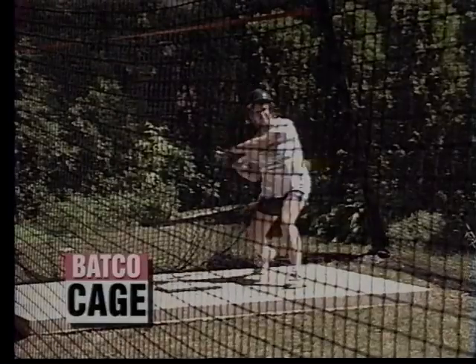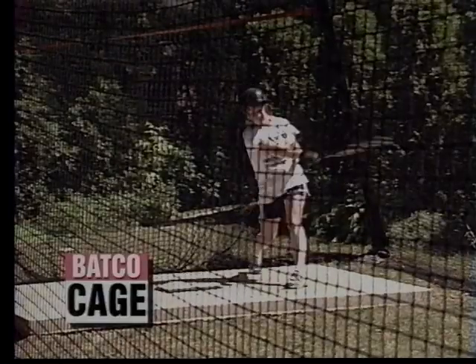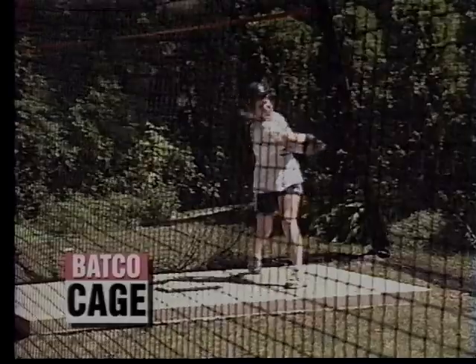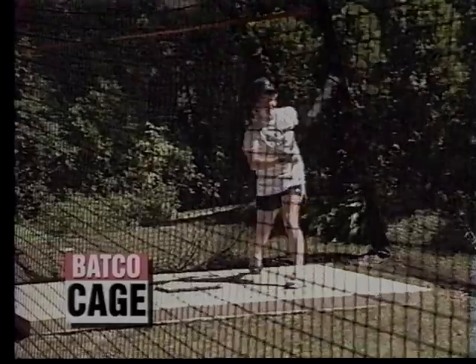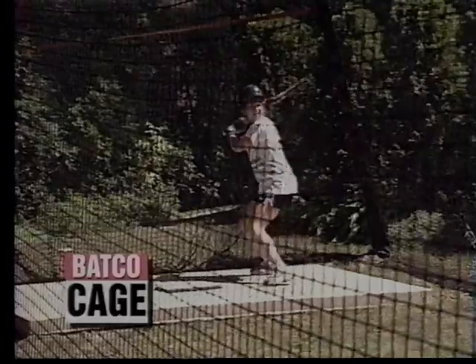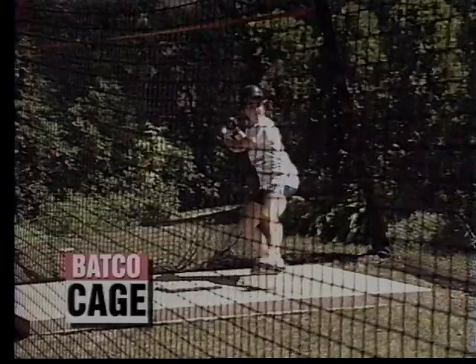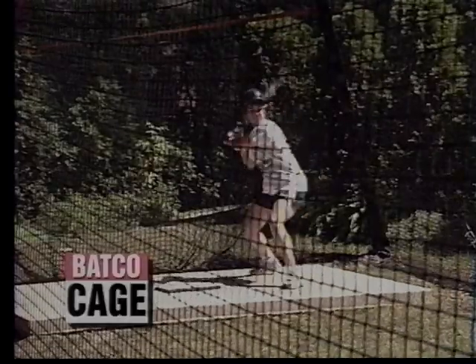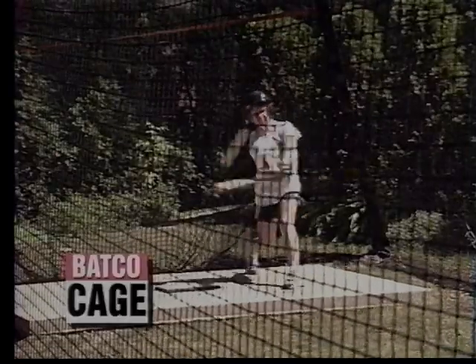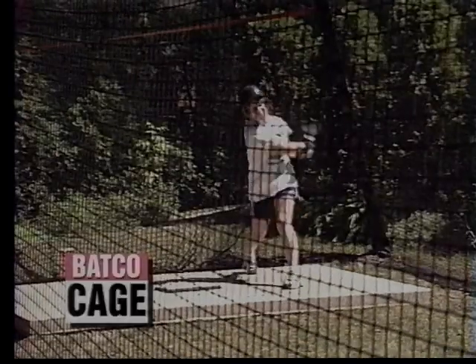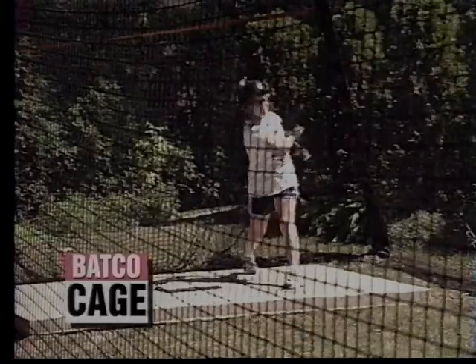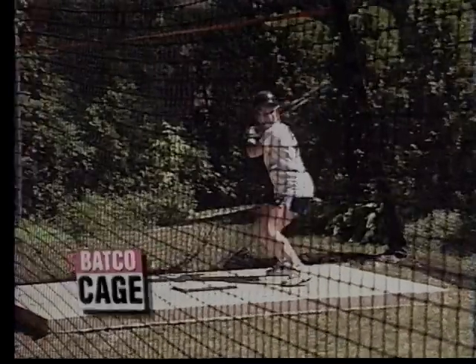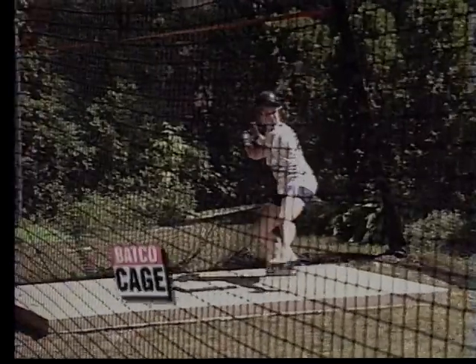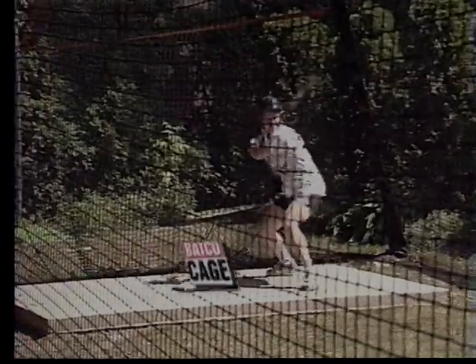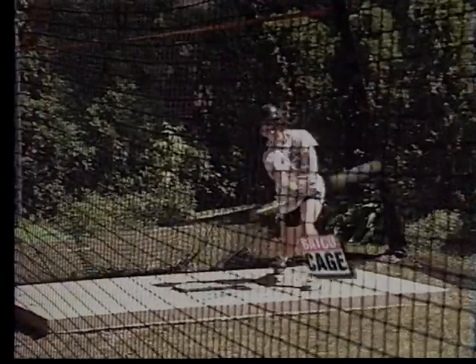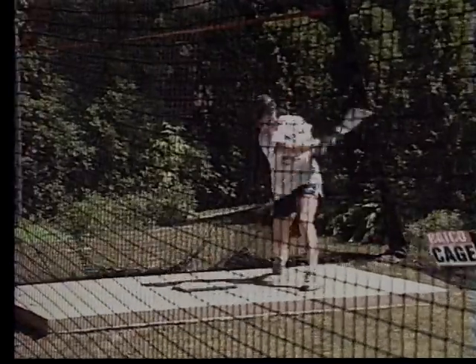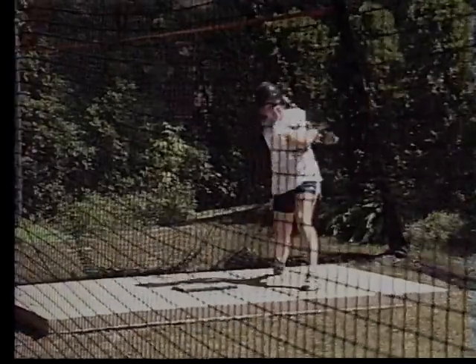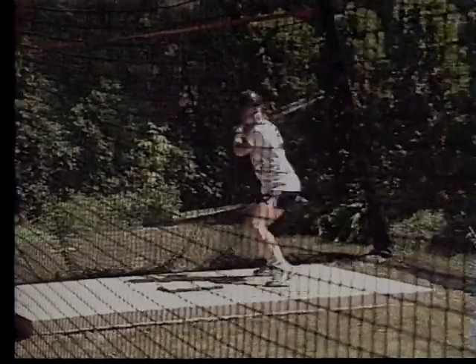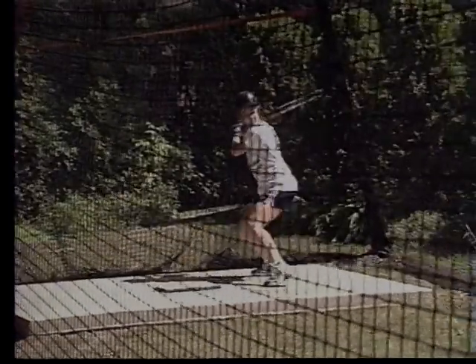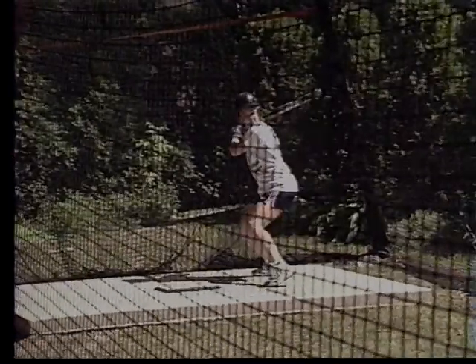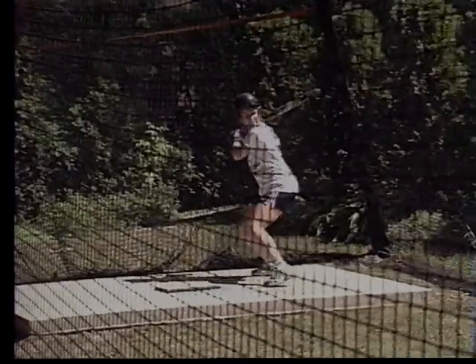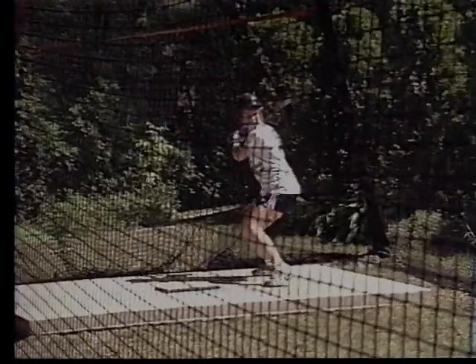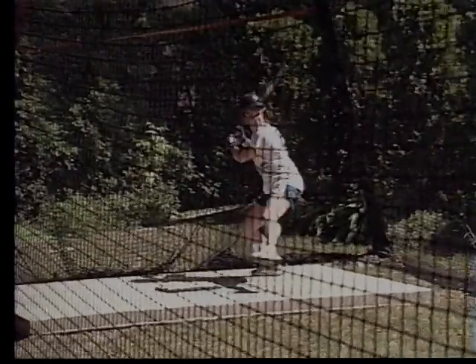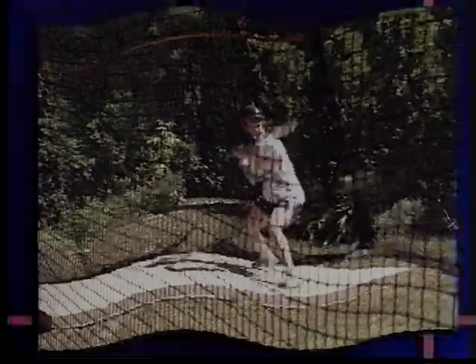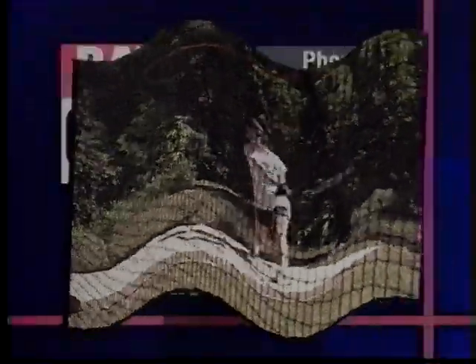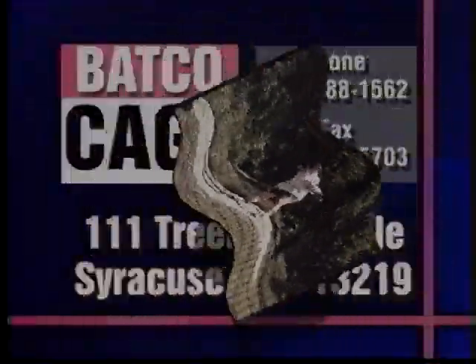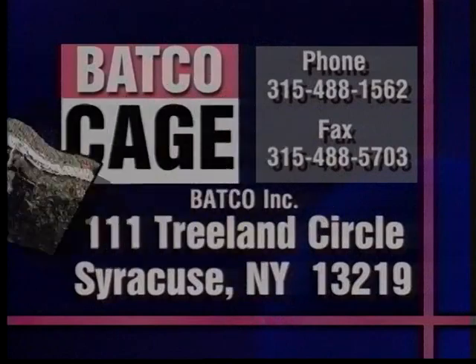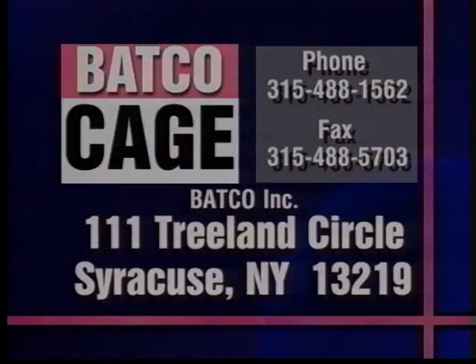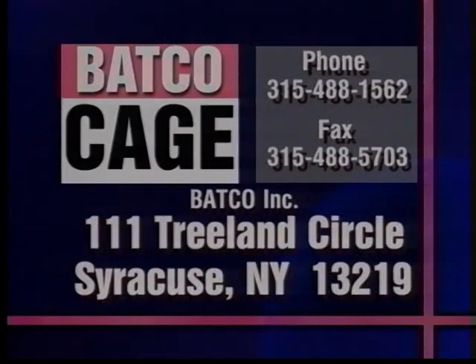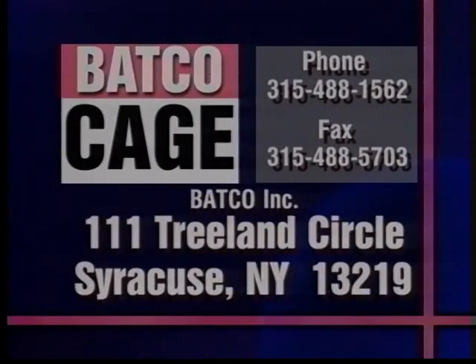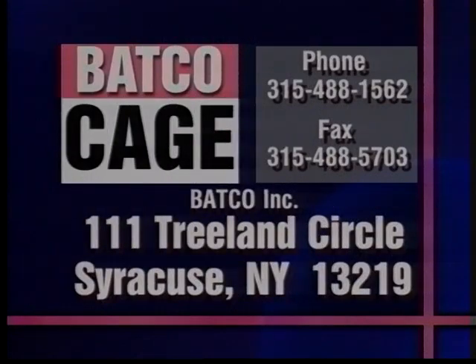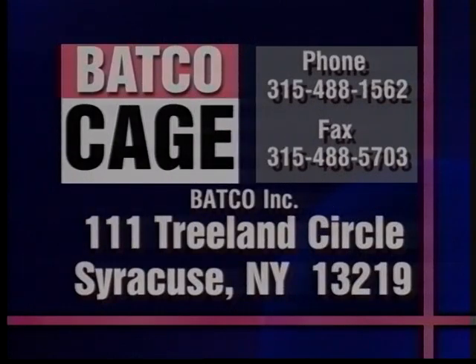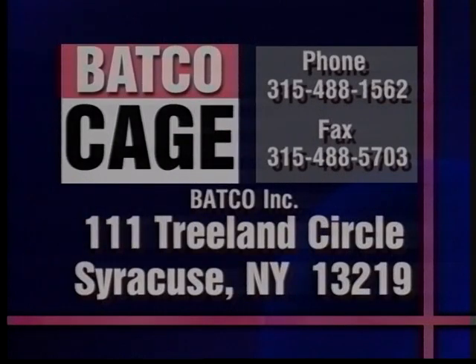The Batco Cage — a combination of quality, practicality, and convenience.